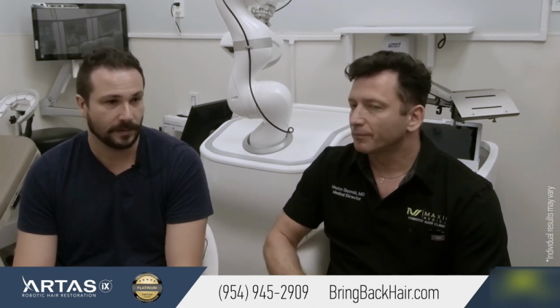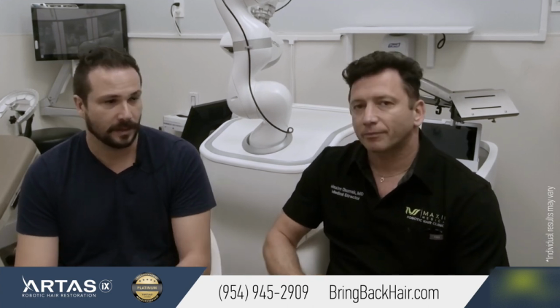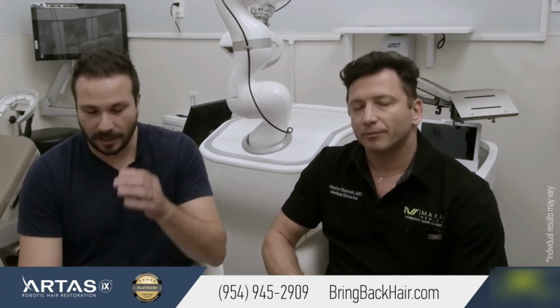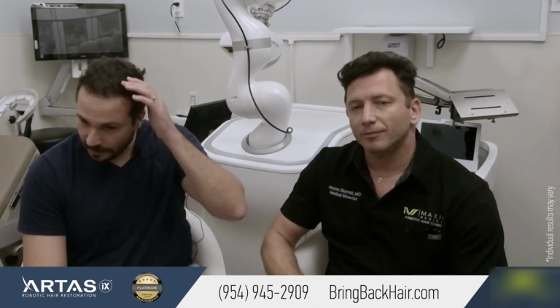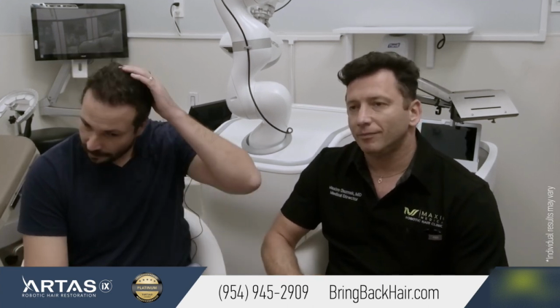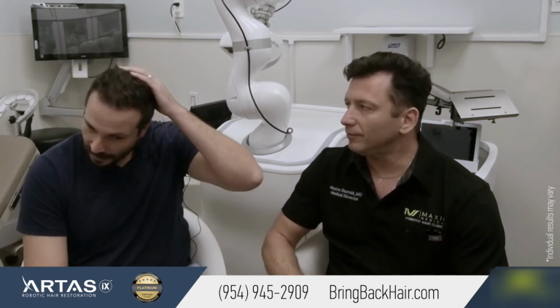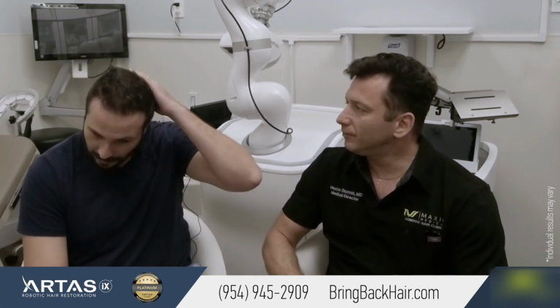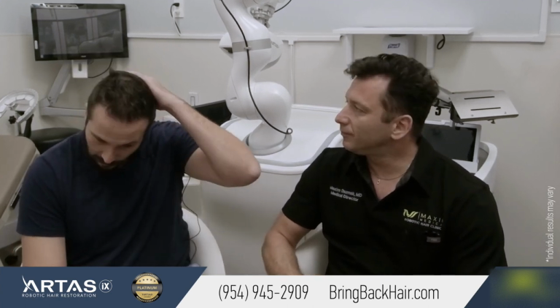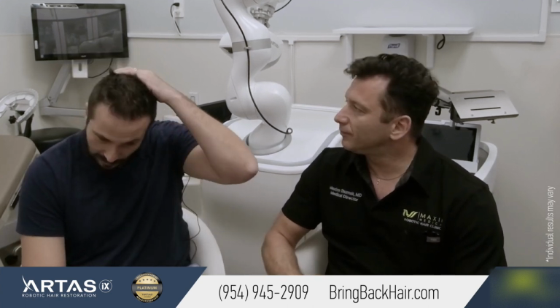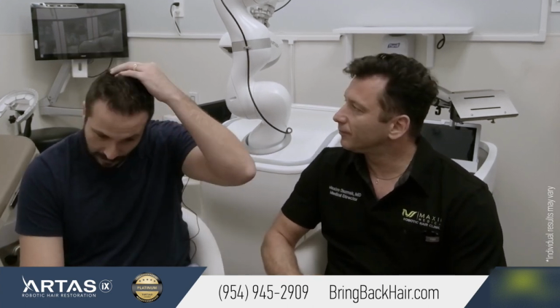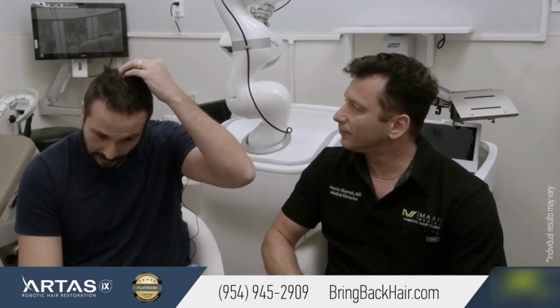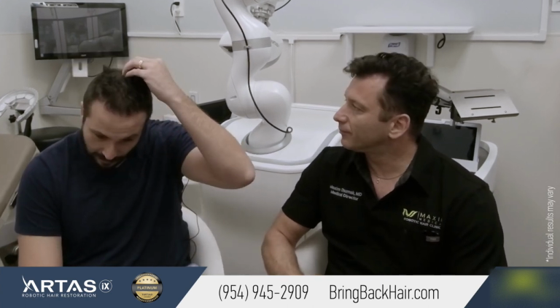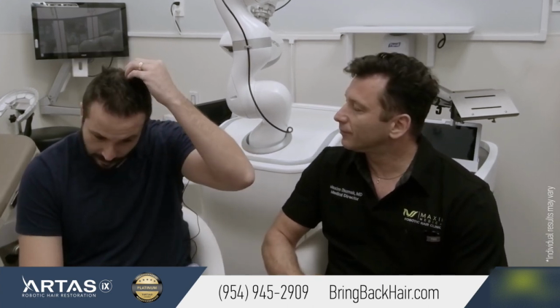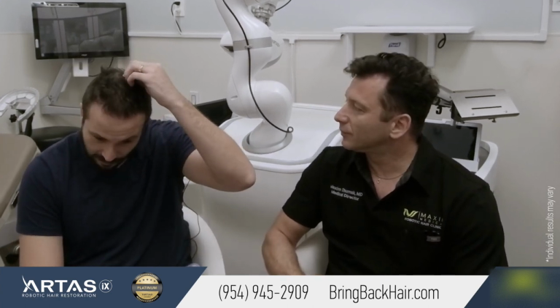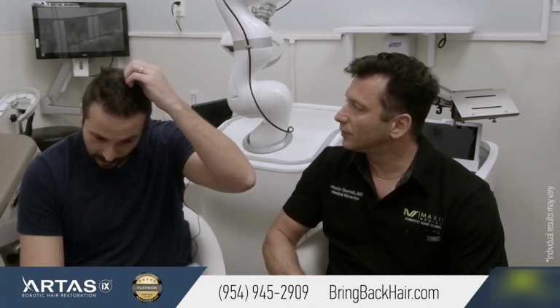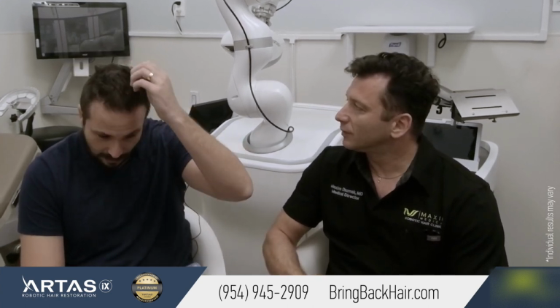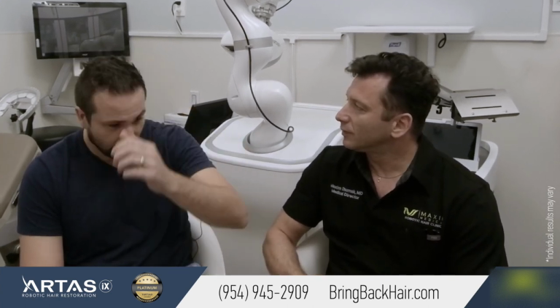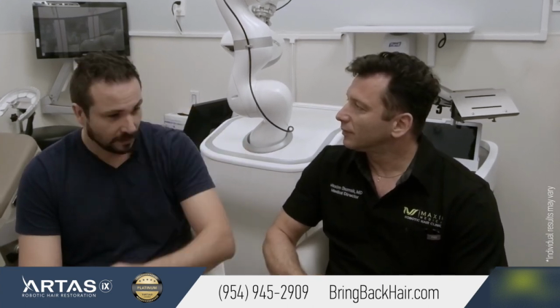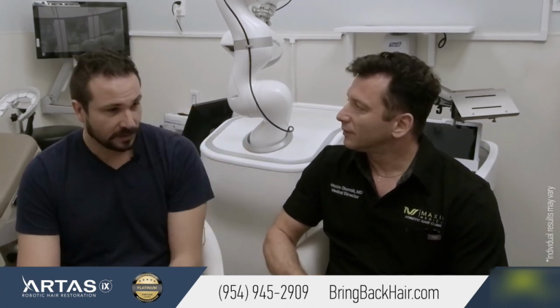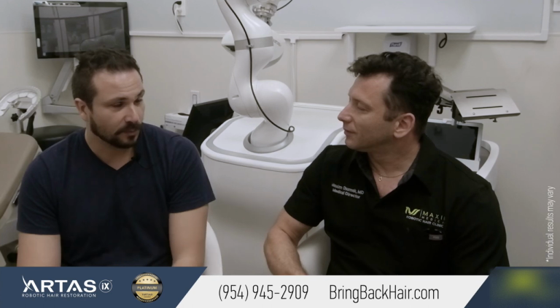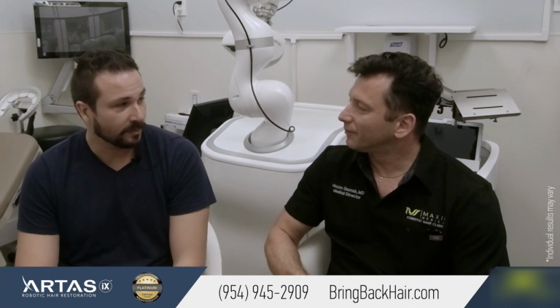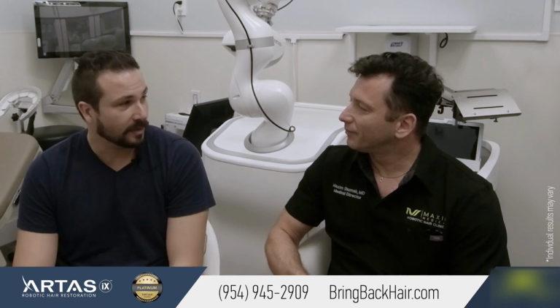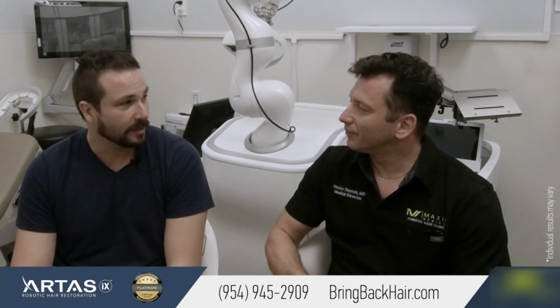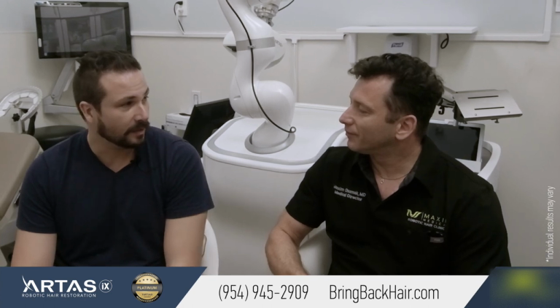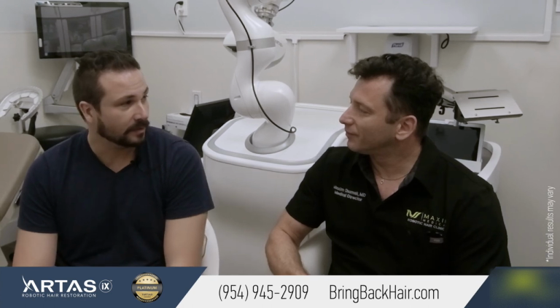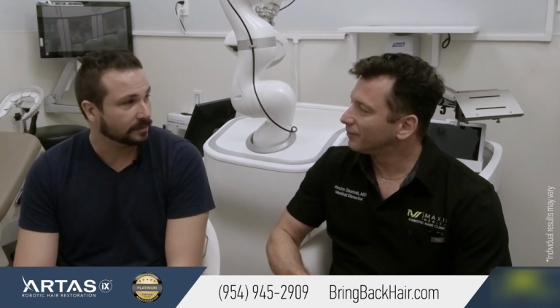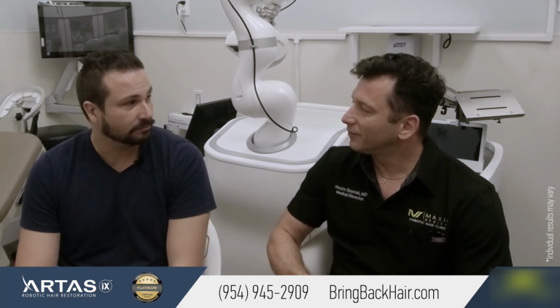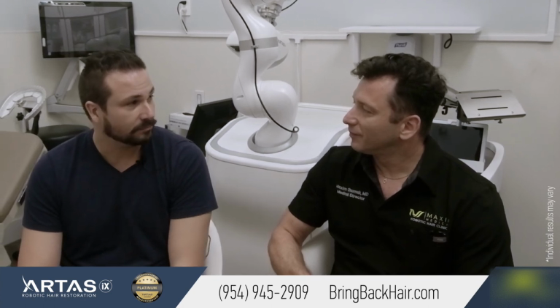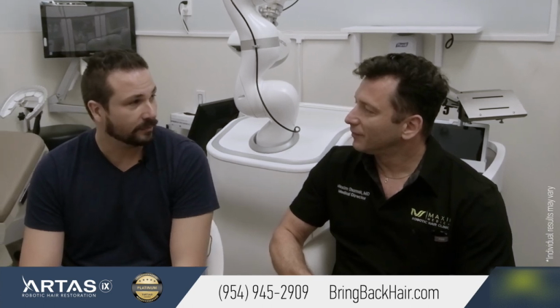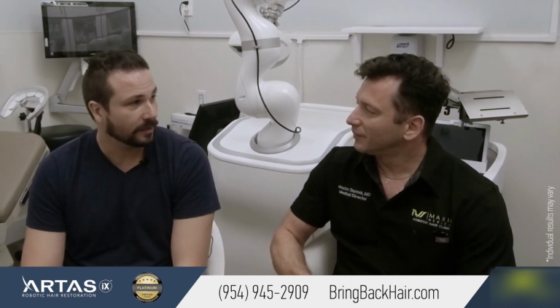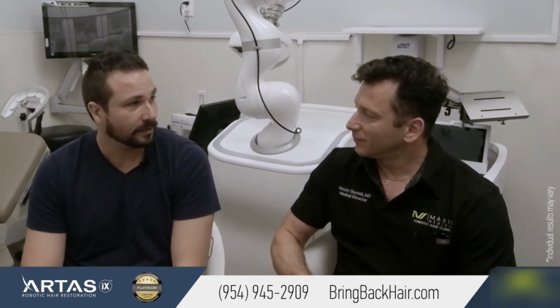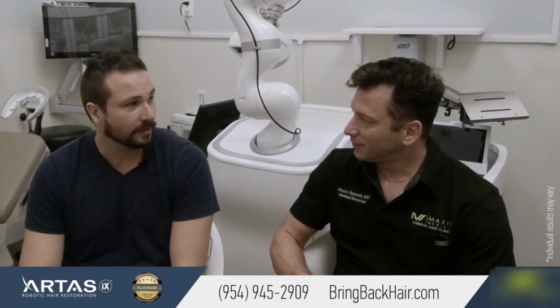Even in the back where I didn't have any procedure done, just with the PRP, I think it's definitely thicker.